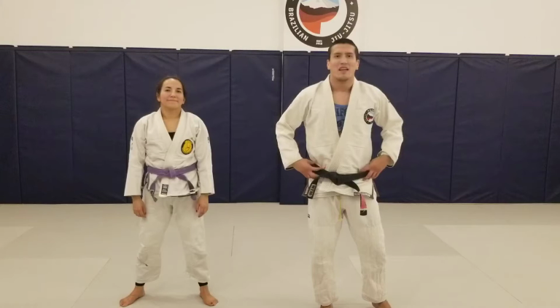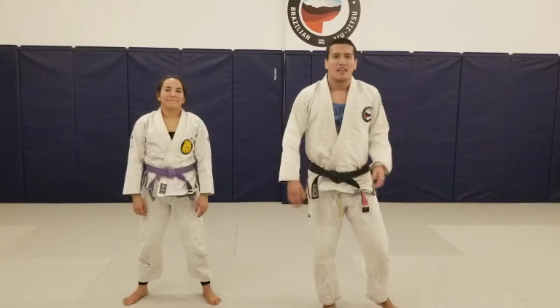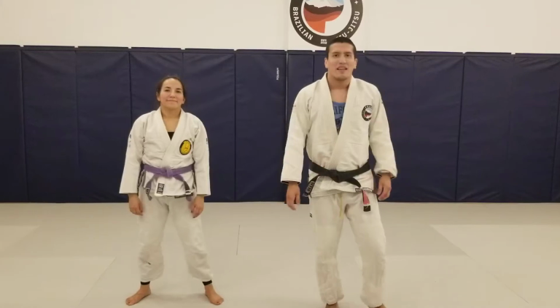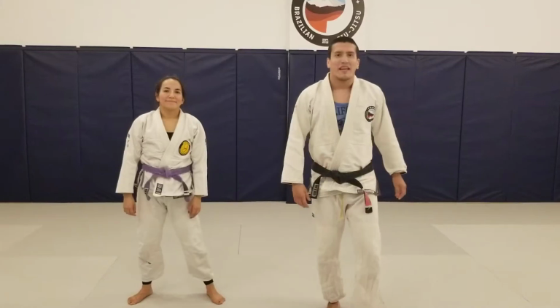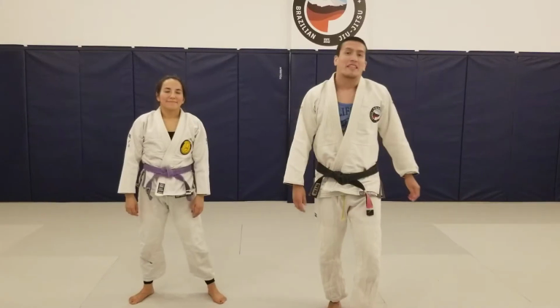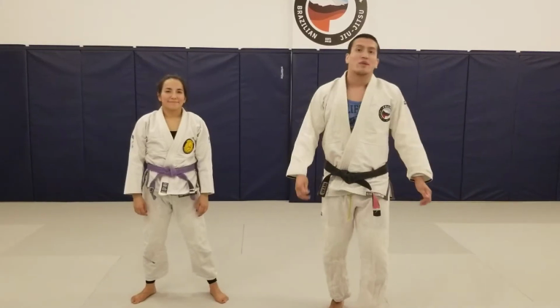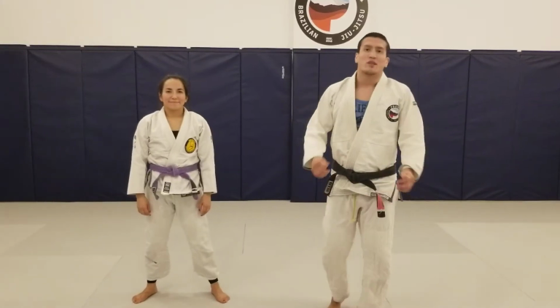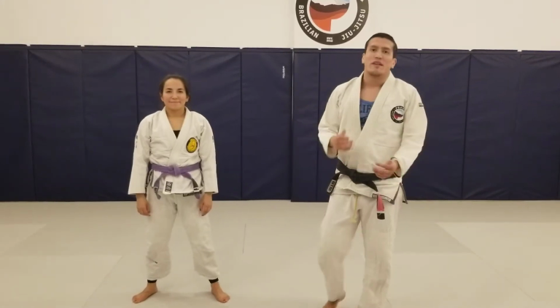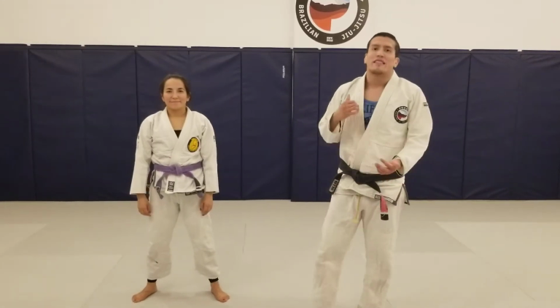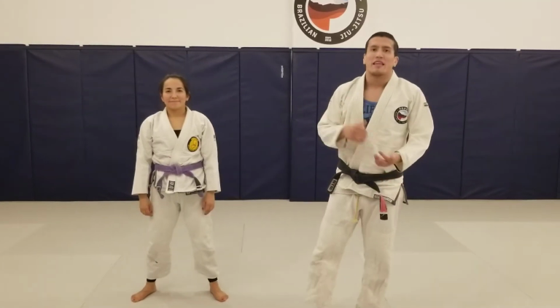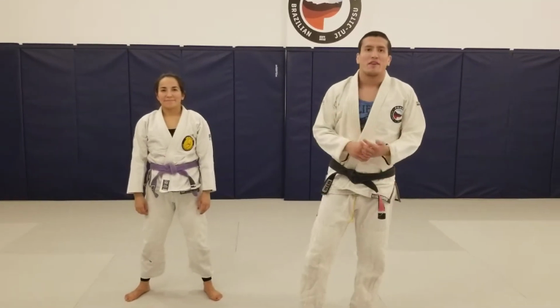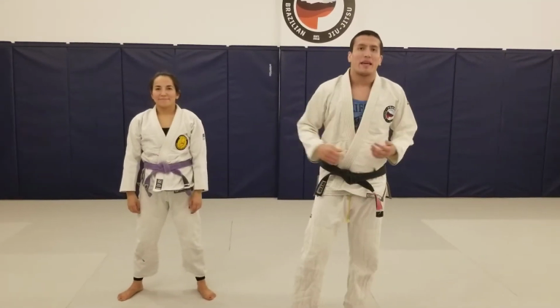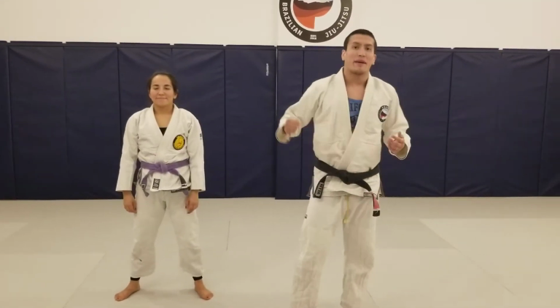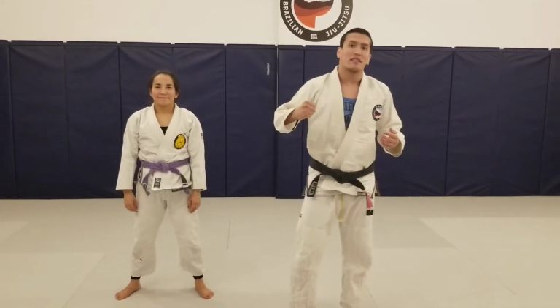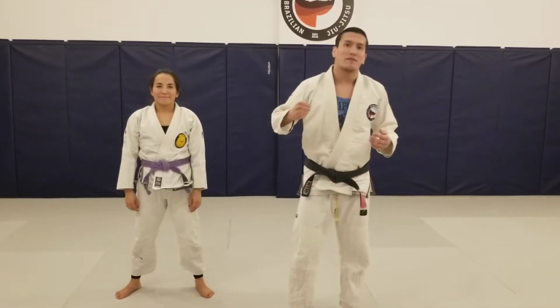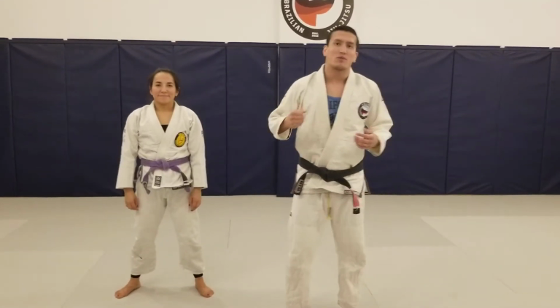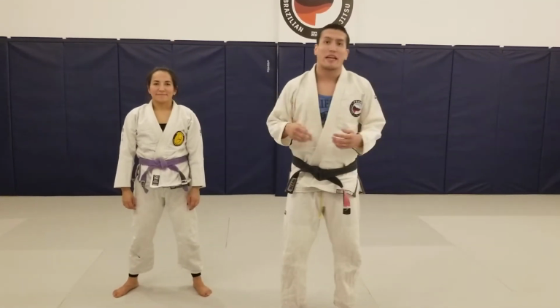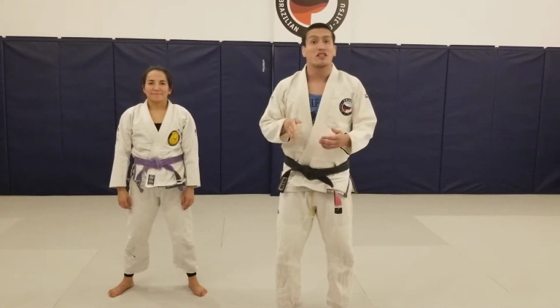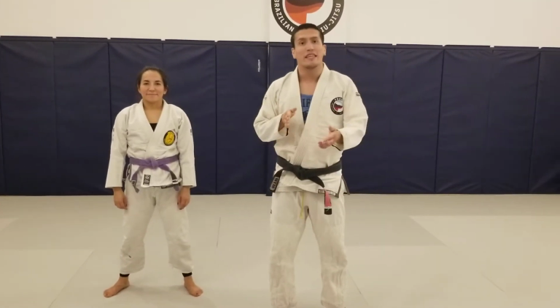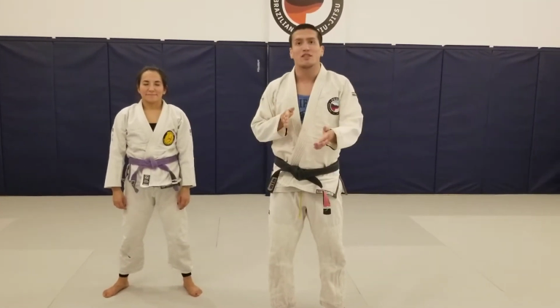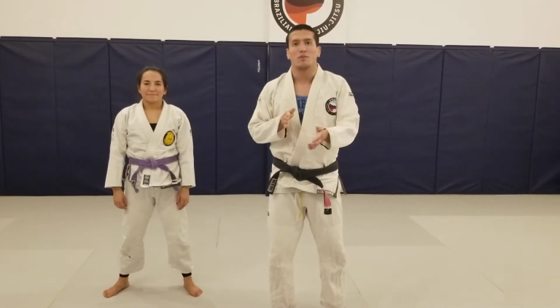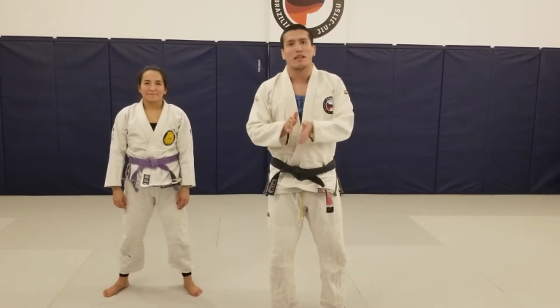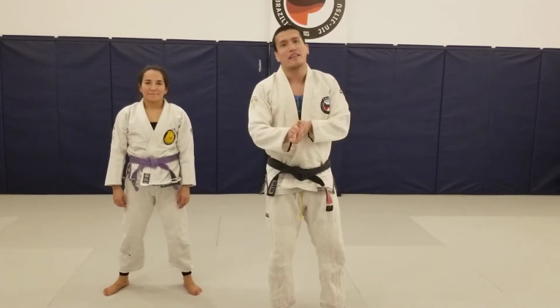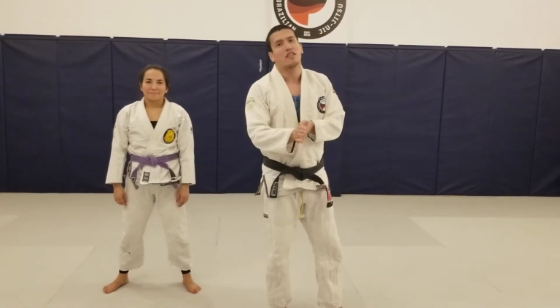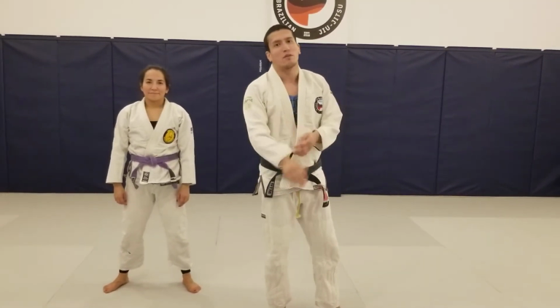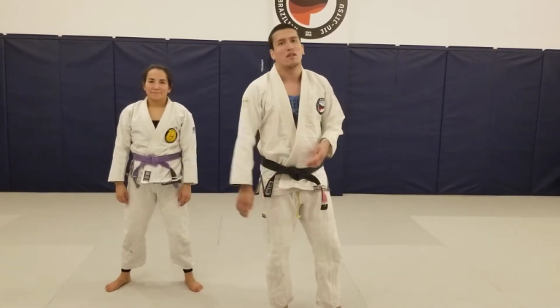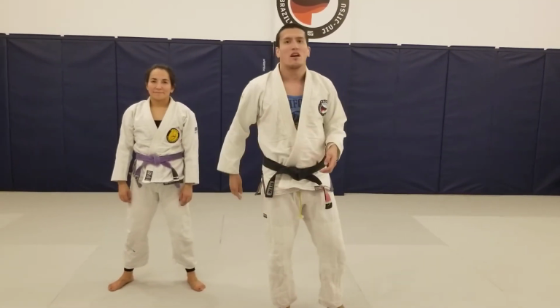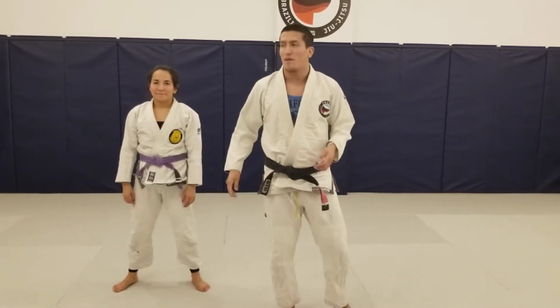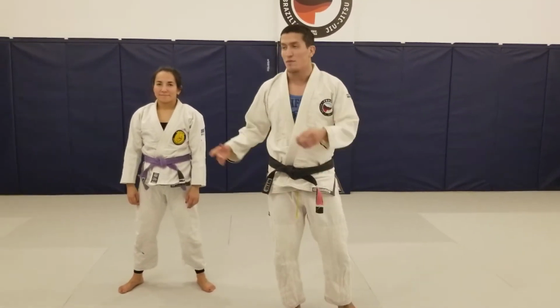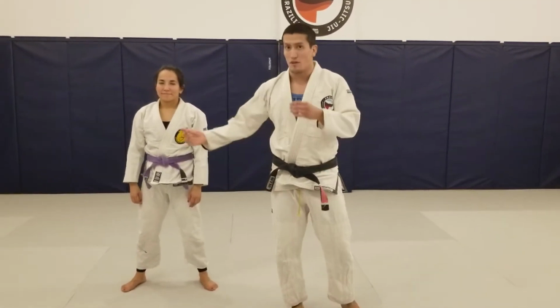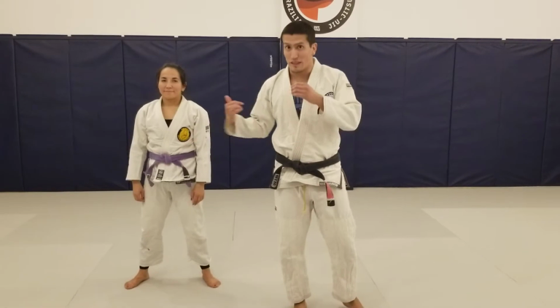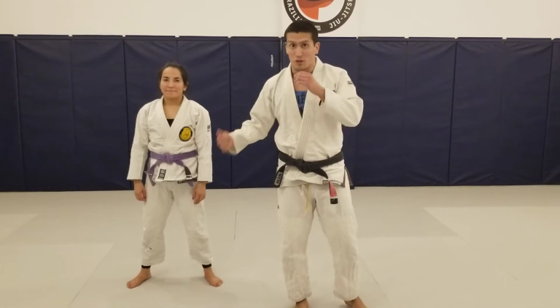Hey guys, going into our next set of our handmaker defense. We're going to actually lead into a blast double off of your partner's entry.